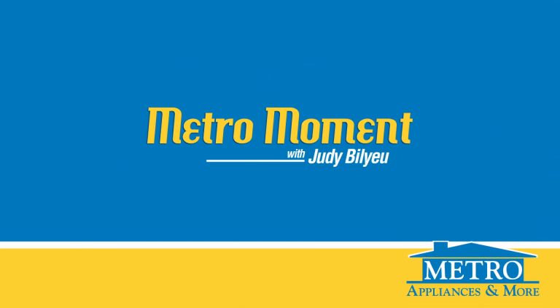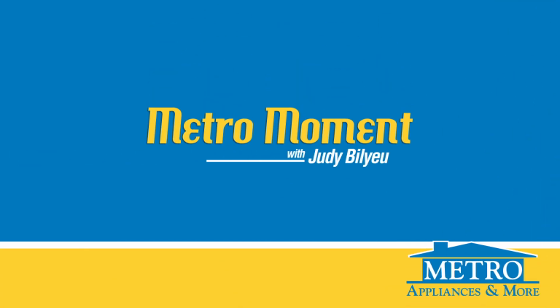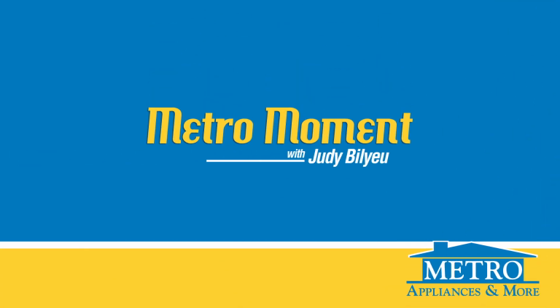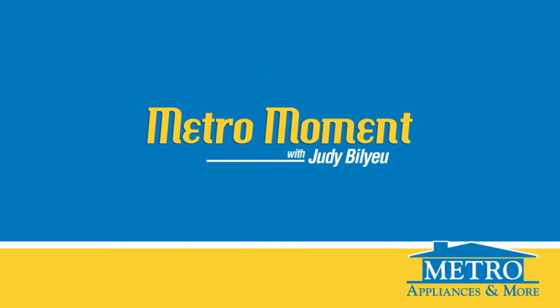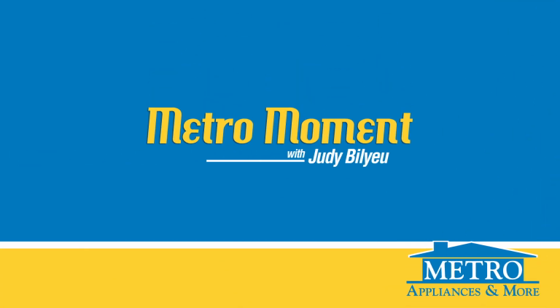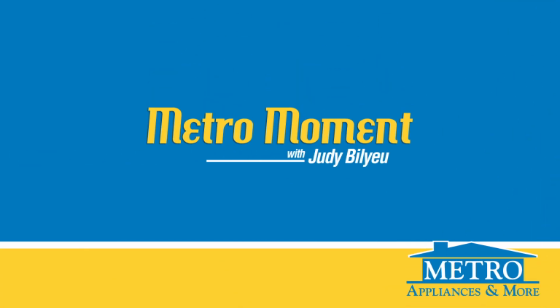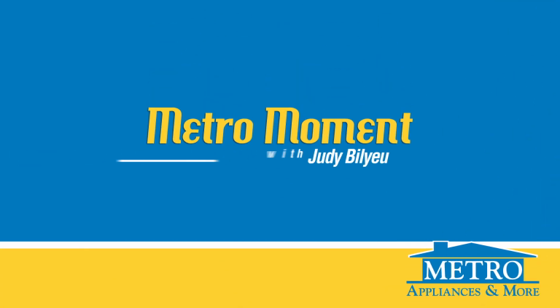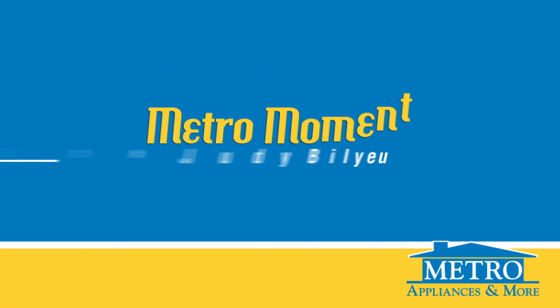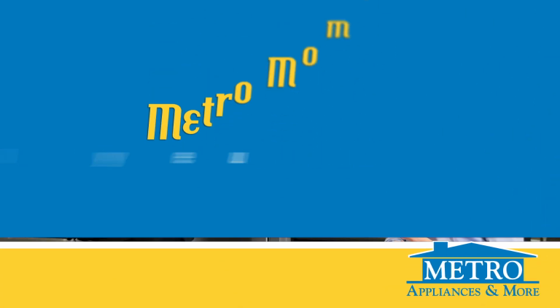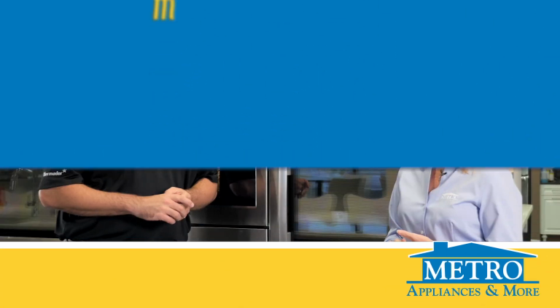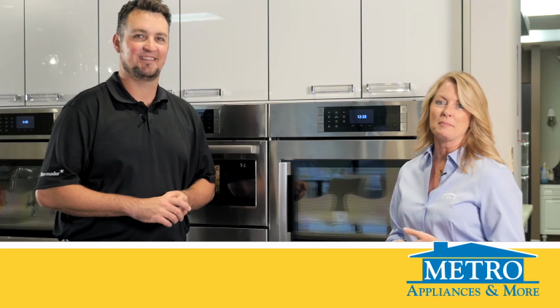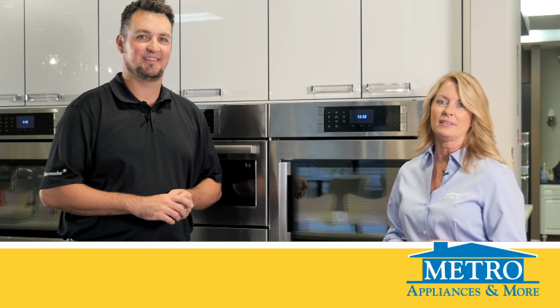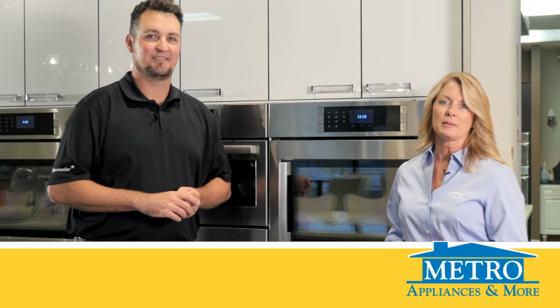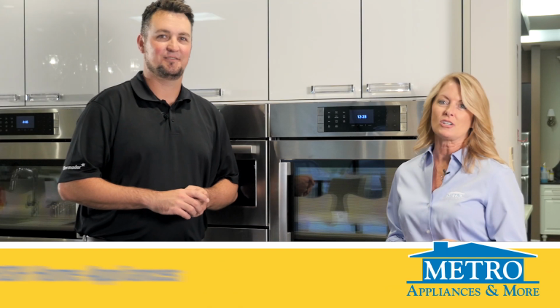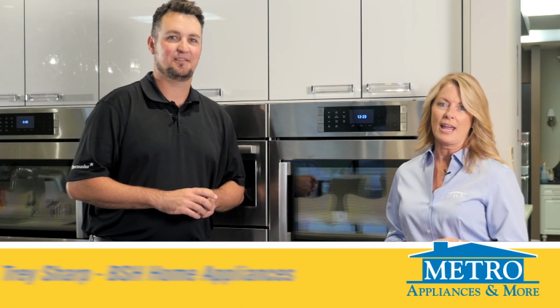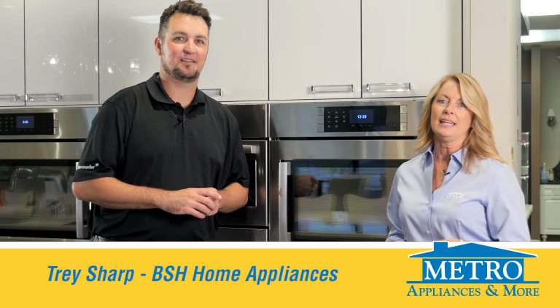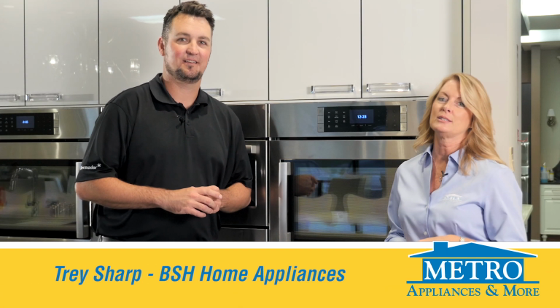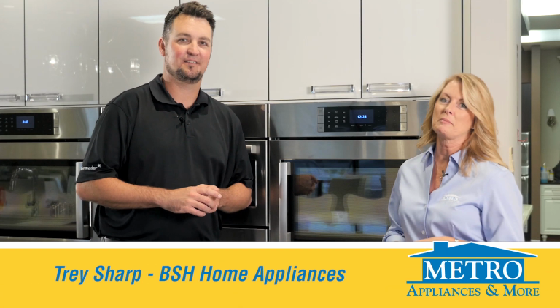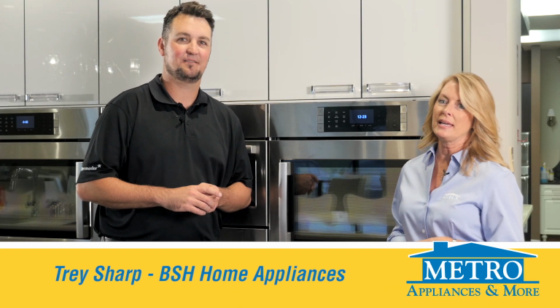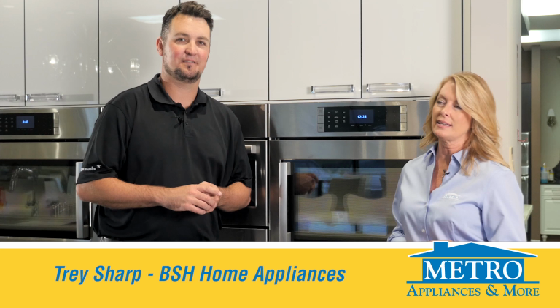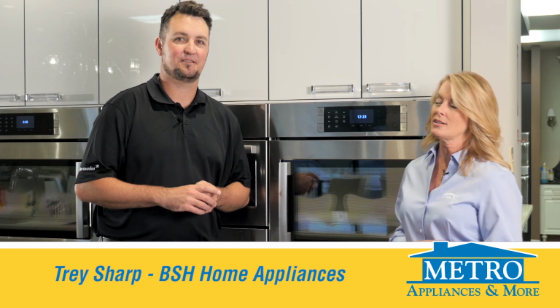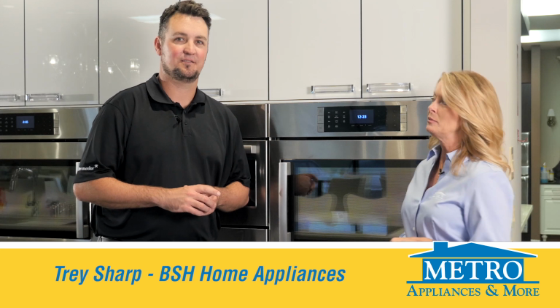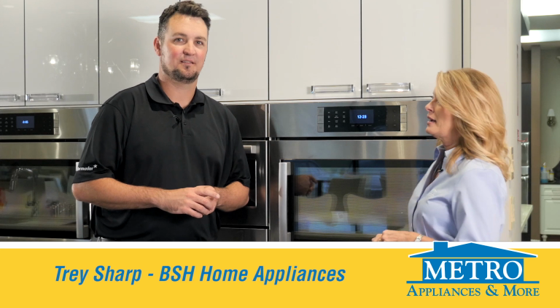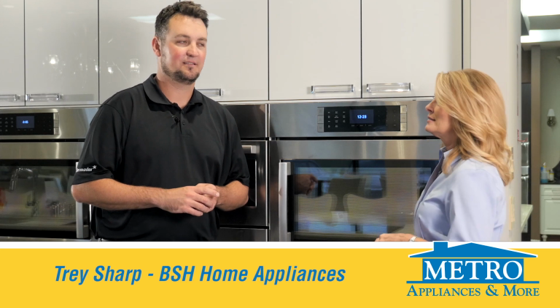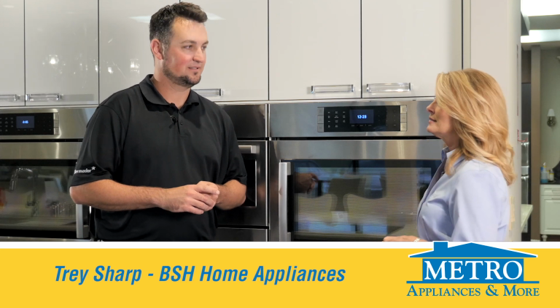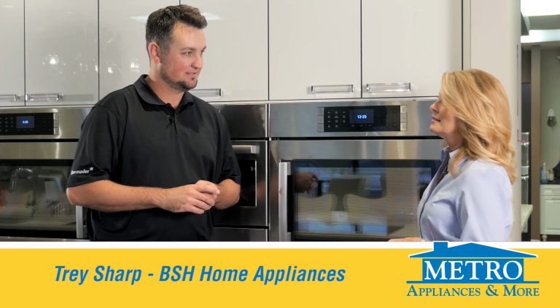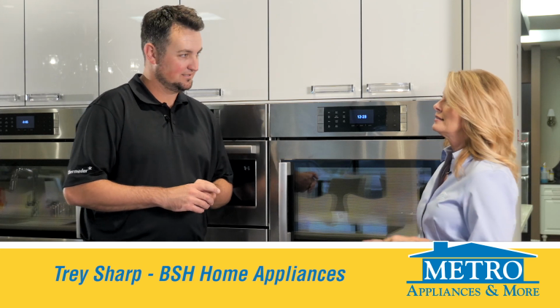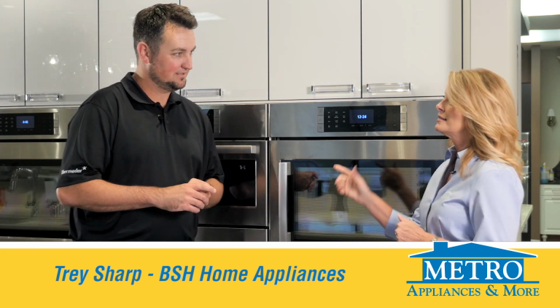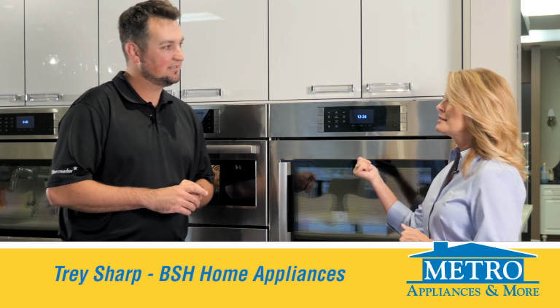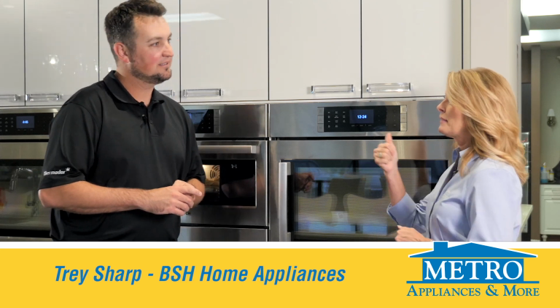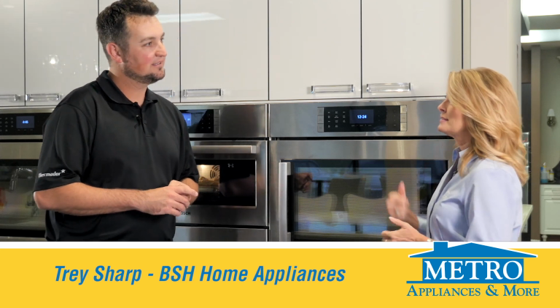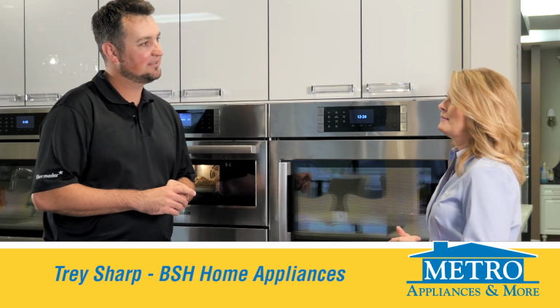Welcome back to another Metro Moment. I'm here today with Trey. He's with BSH Home Appliances. Tell us about this oven.